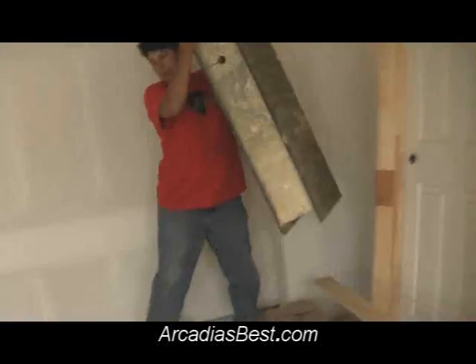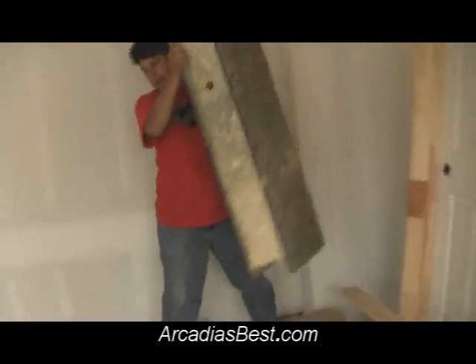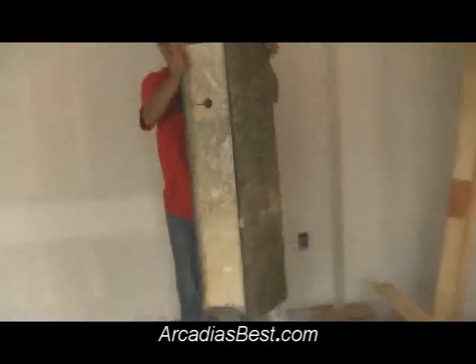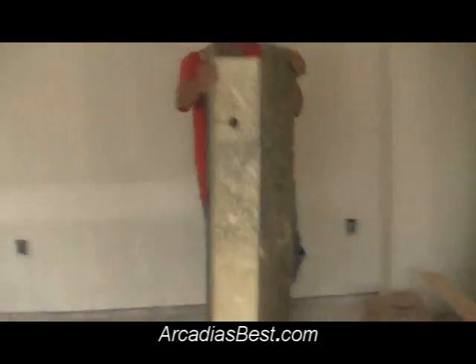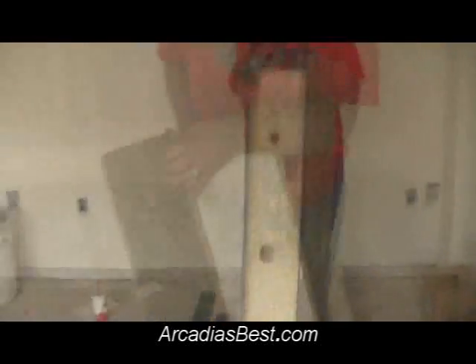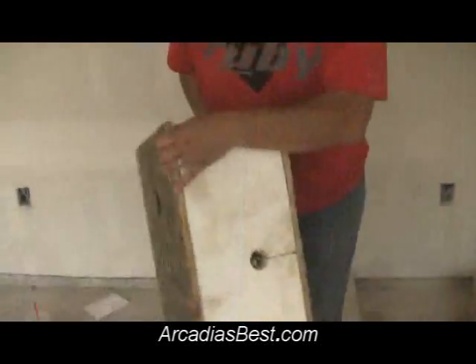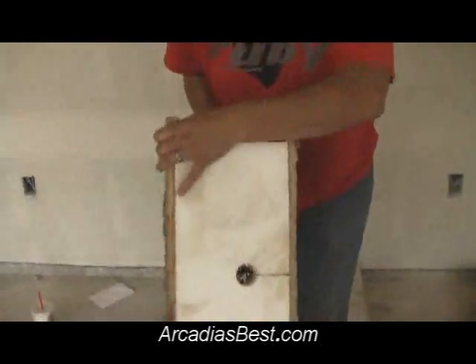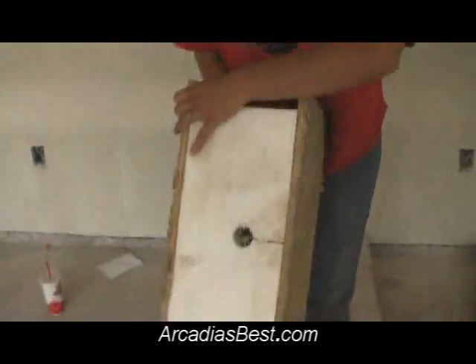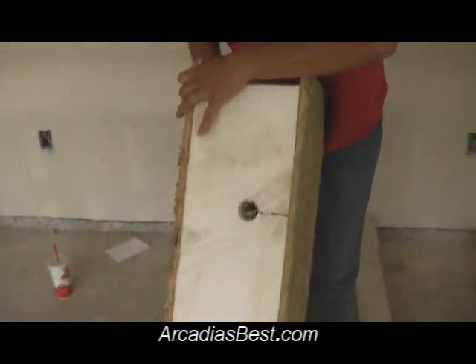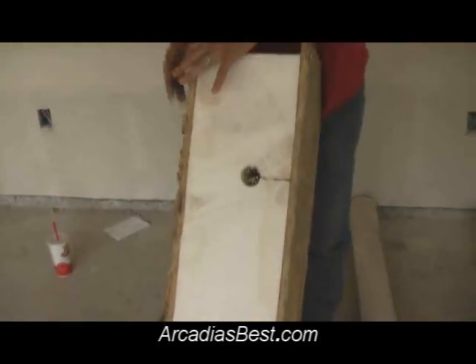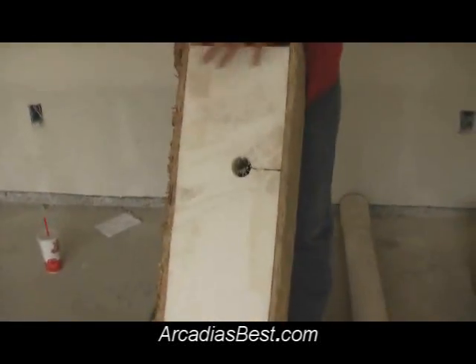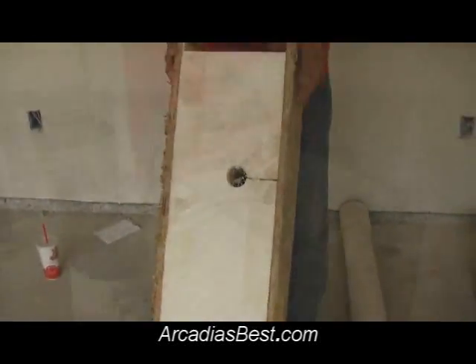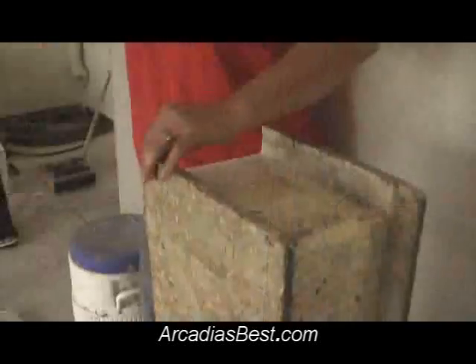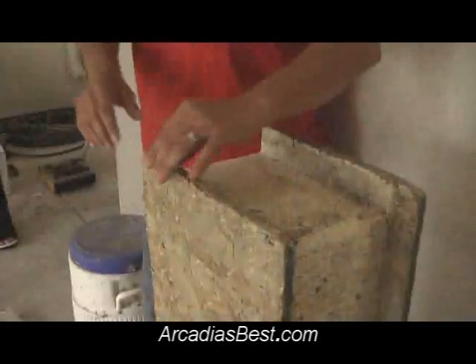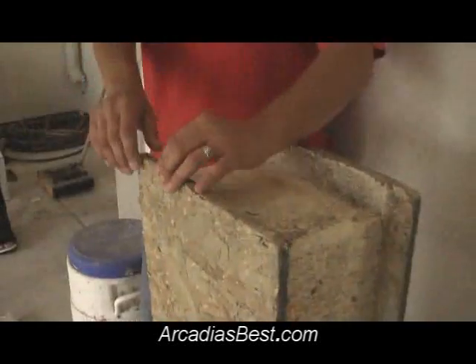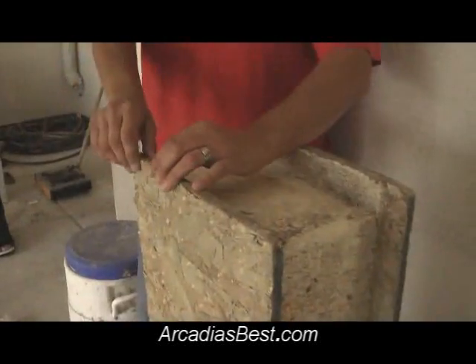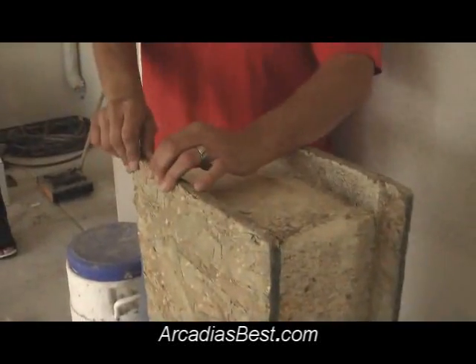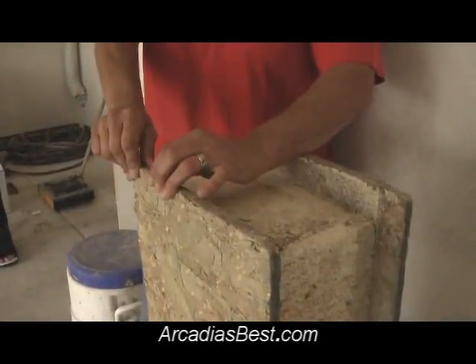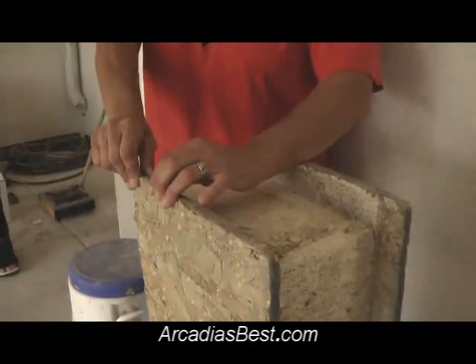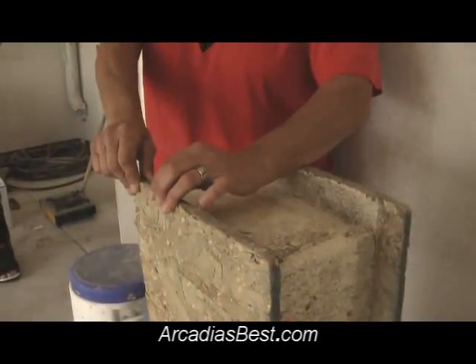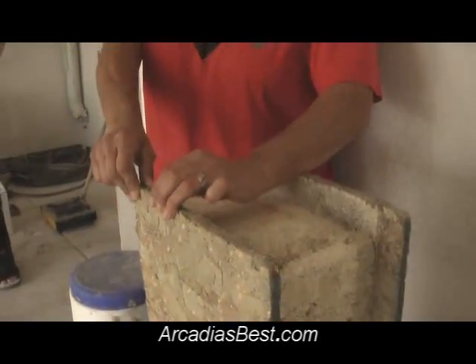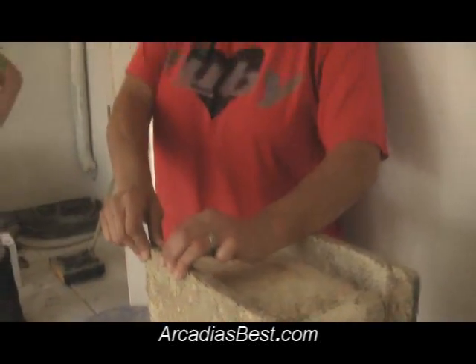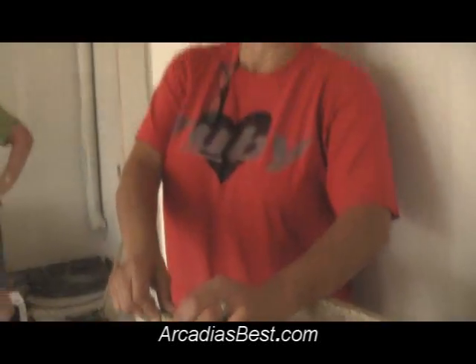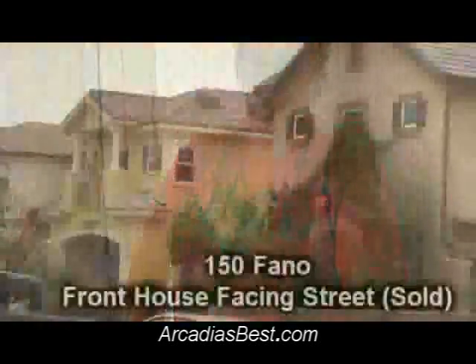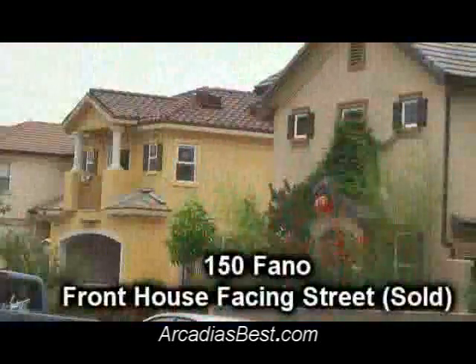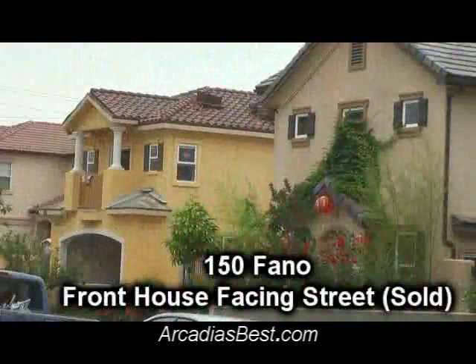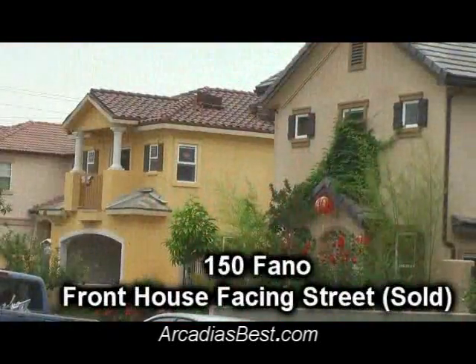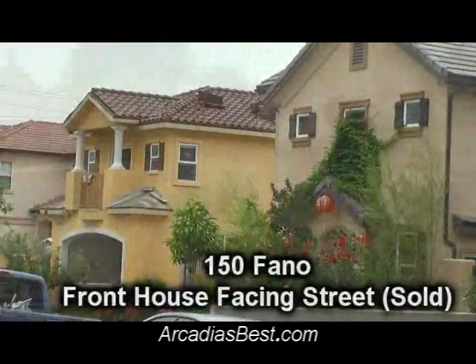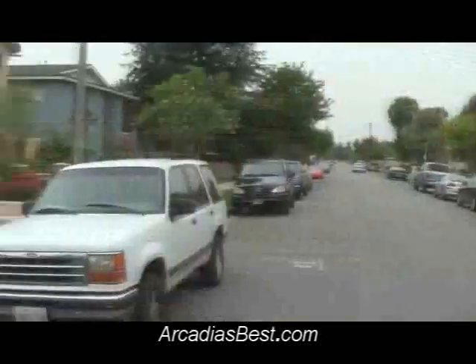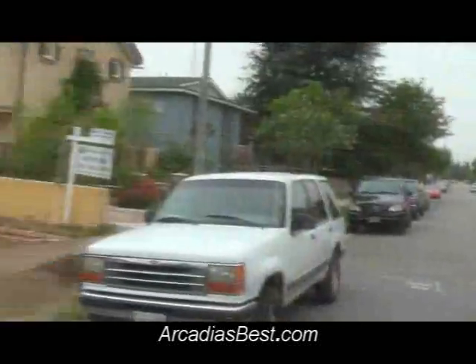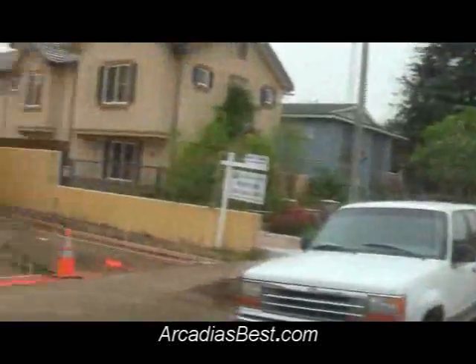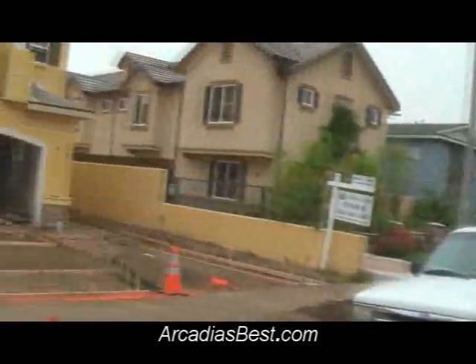The OSB board is also recycled. A lot of people ask, is this OSB strong? Well, yeah, it's actually stronger than plywood.